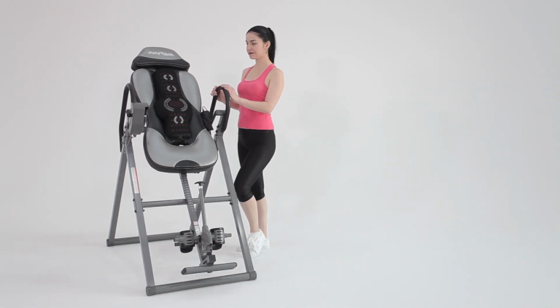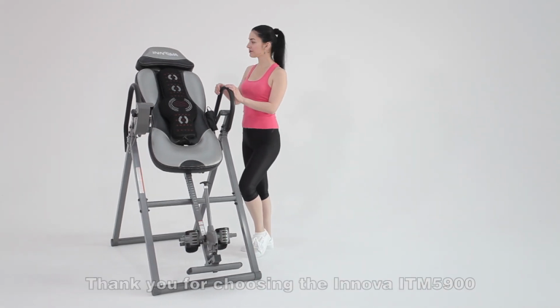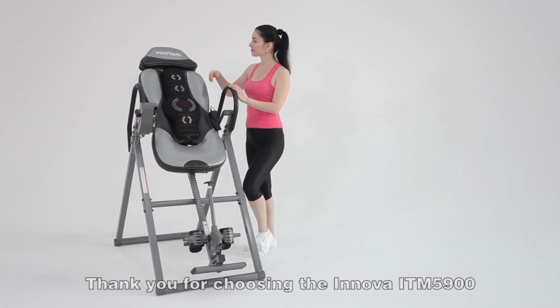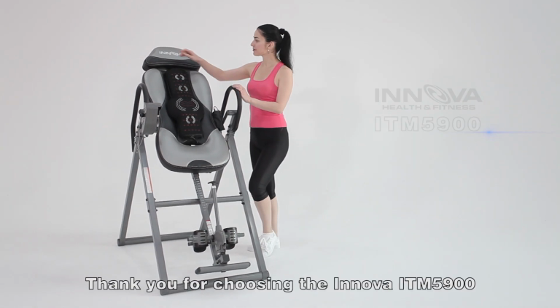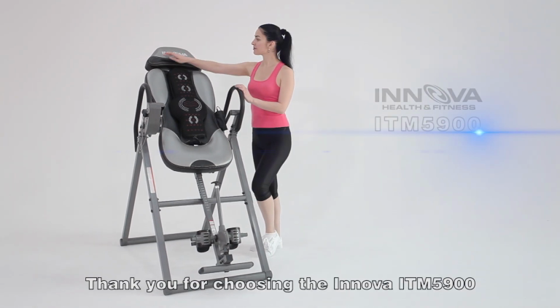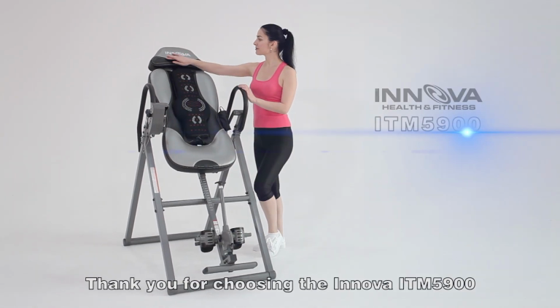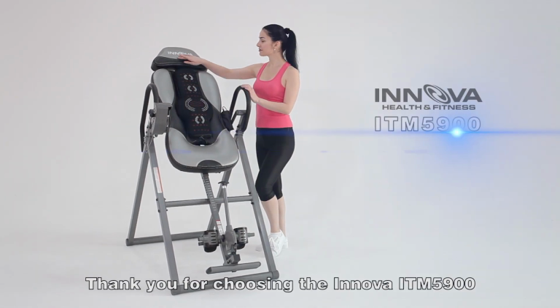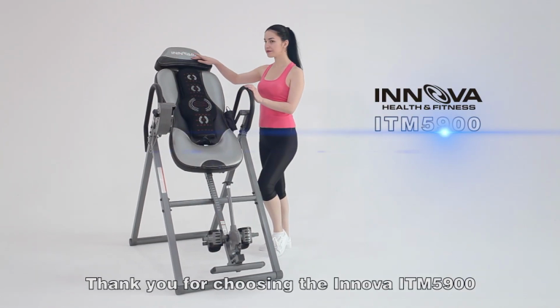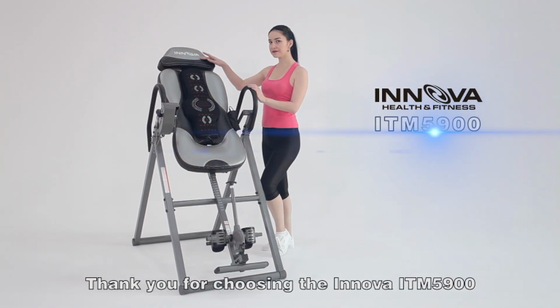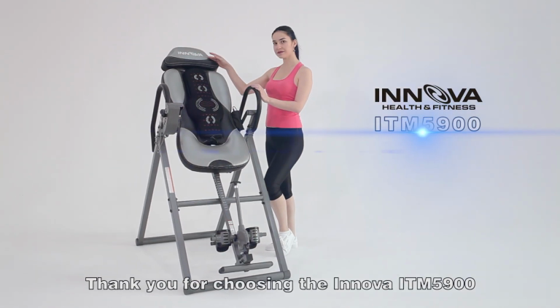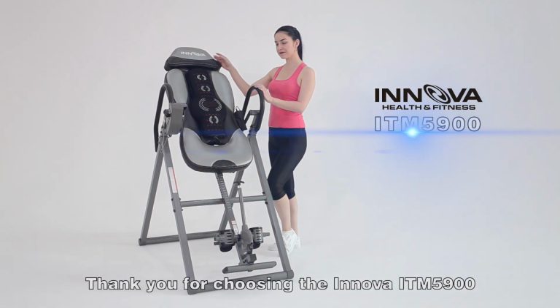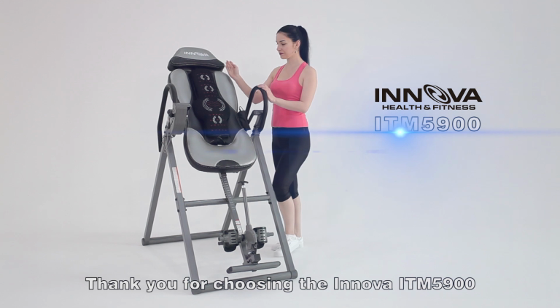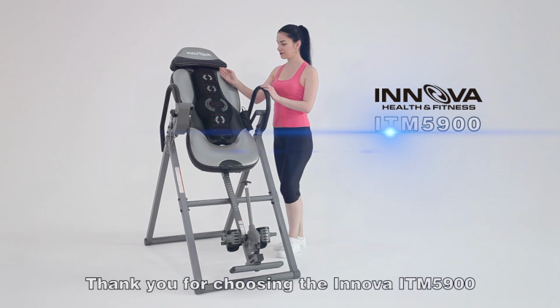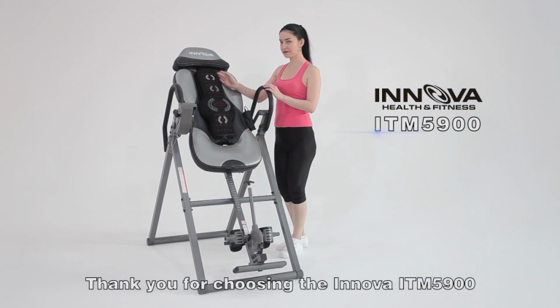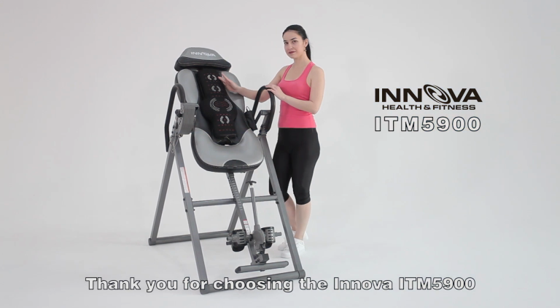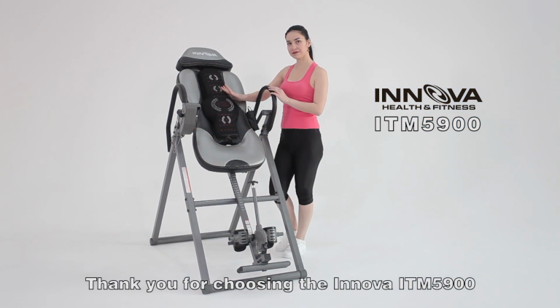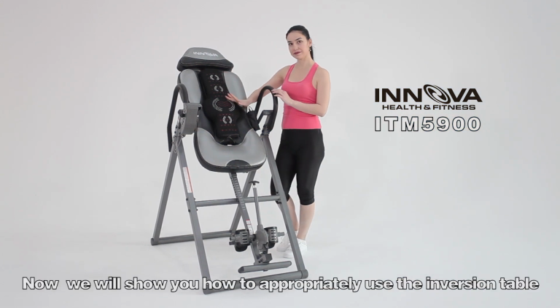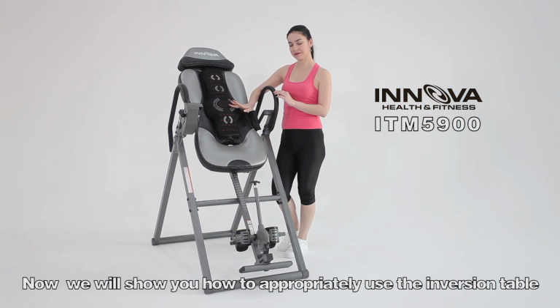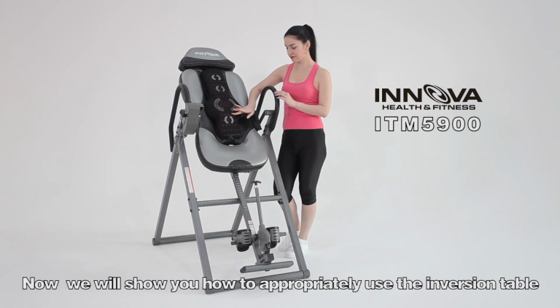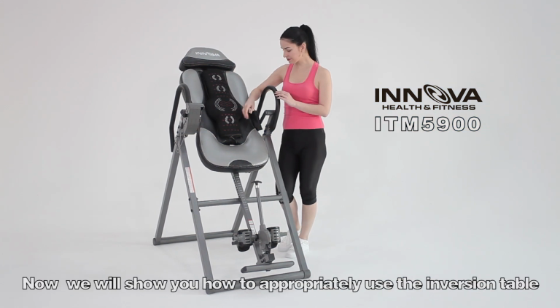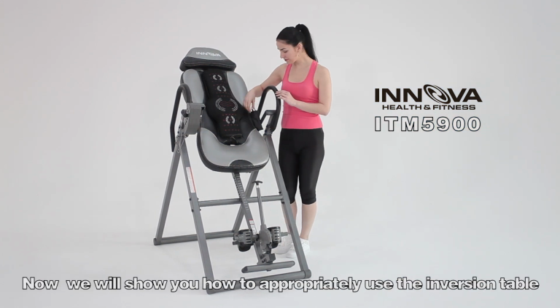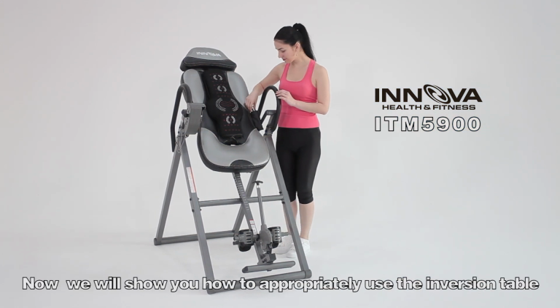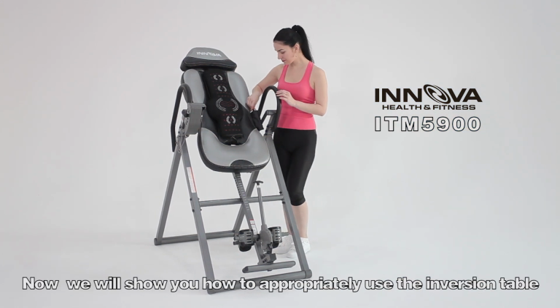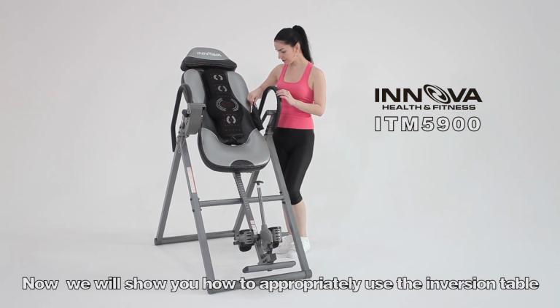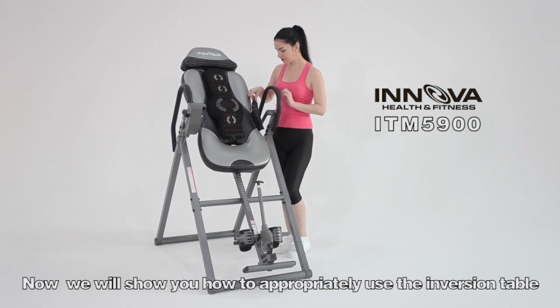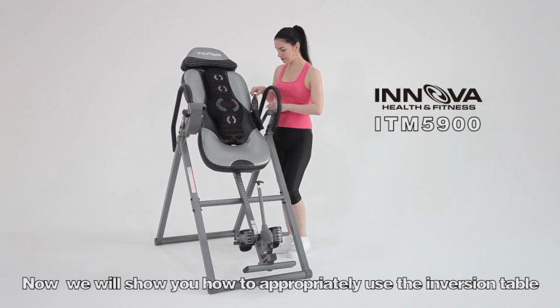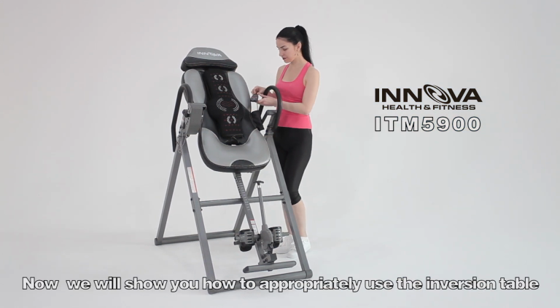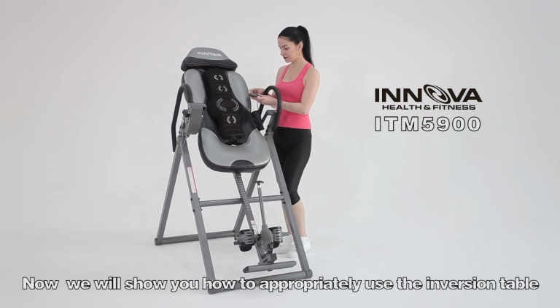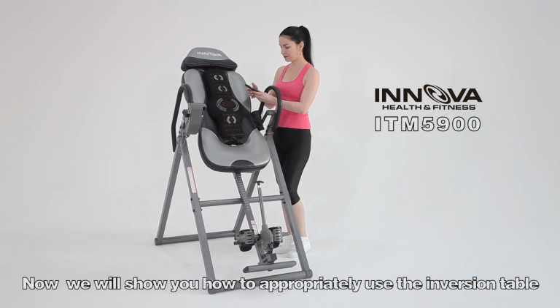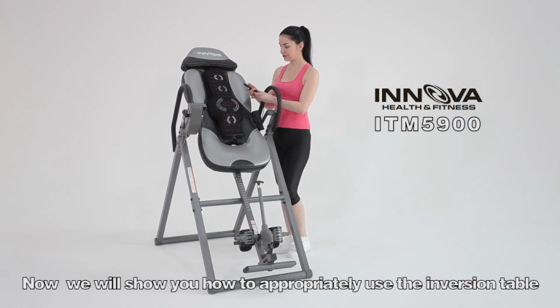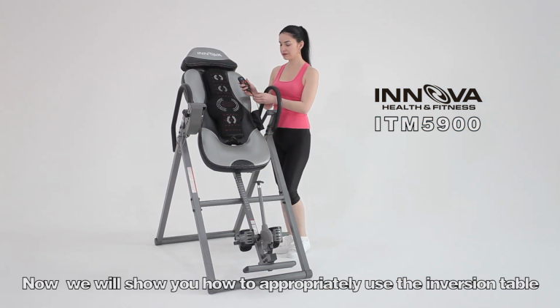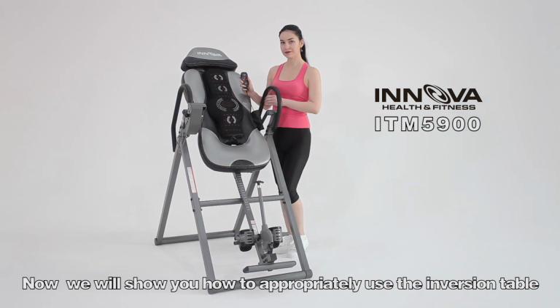Thank you for choosing the Innova ITM 5900. We will show you how to appropriately use the inversion table.